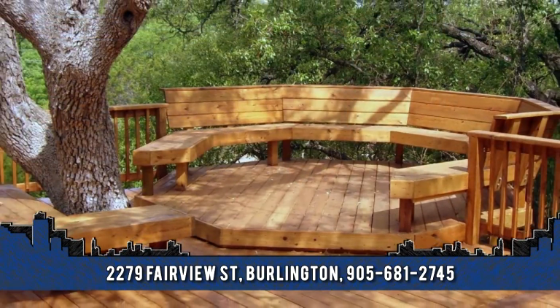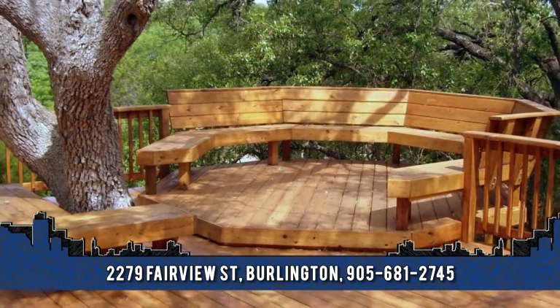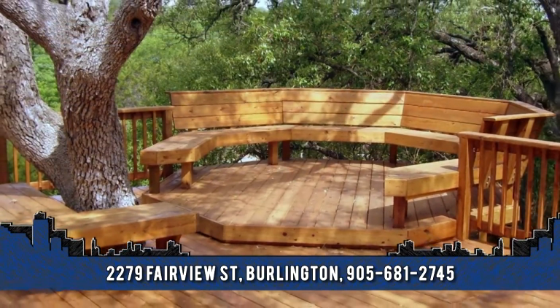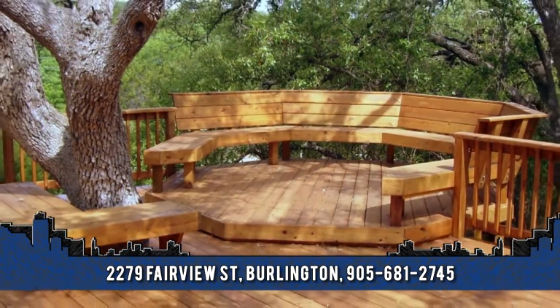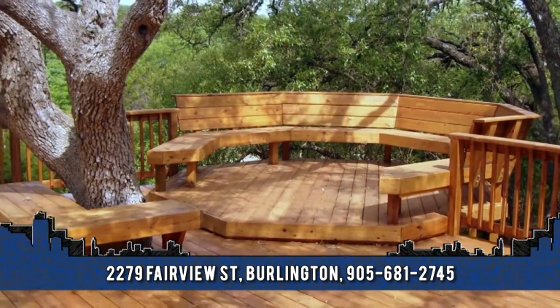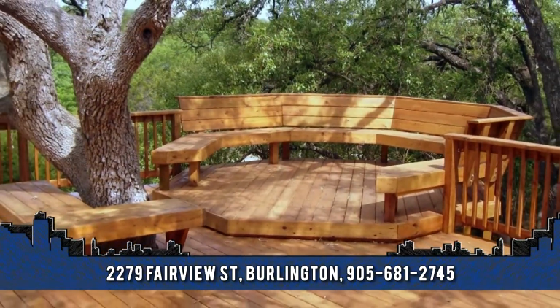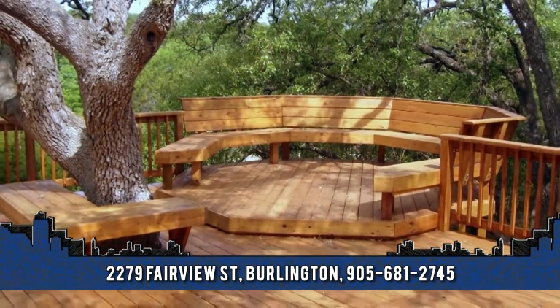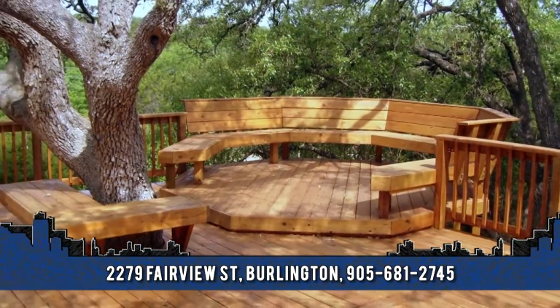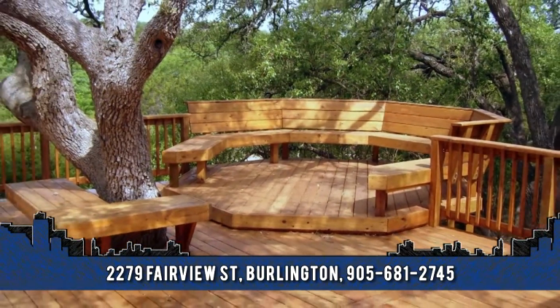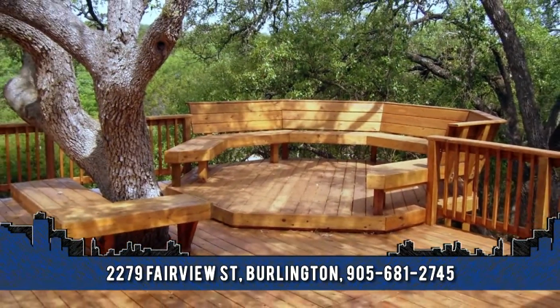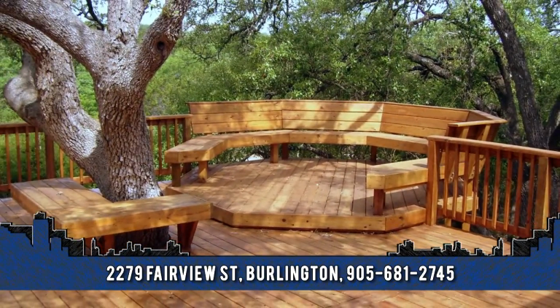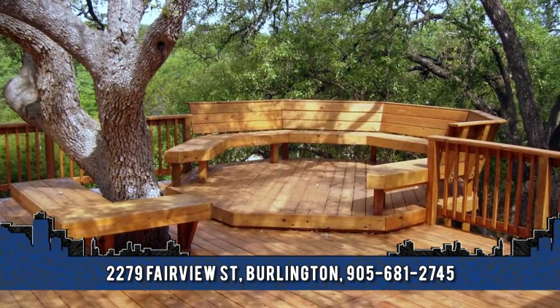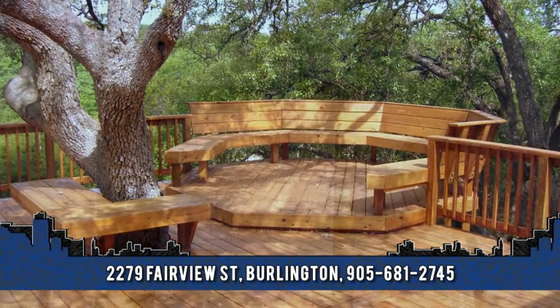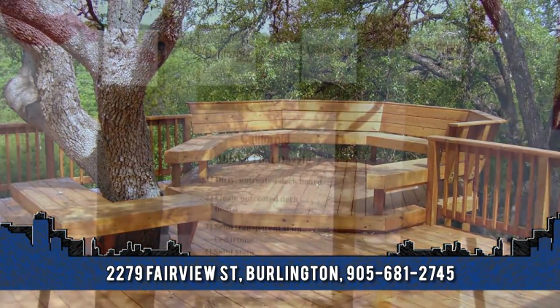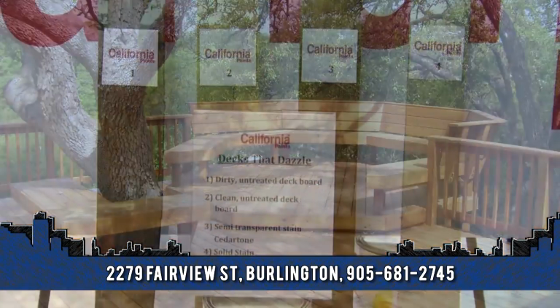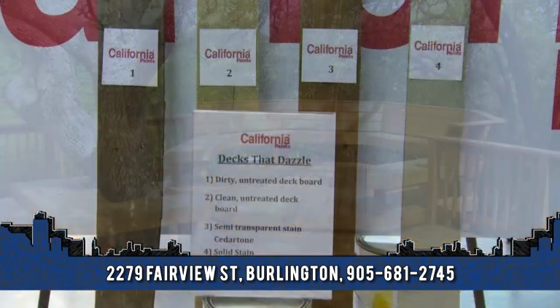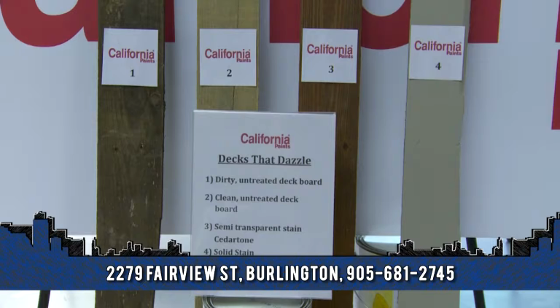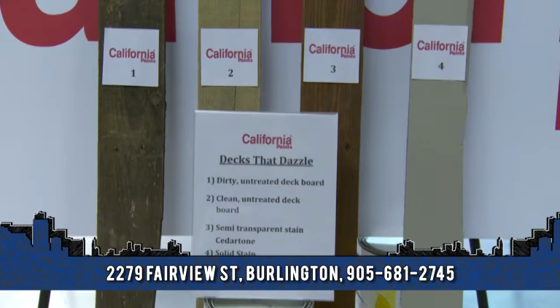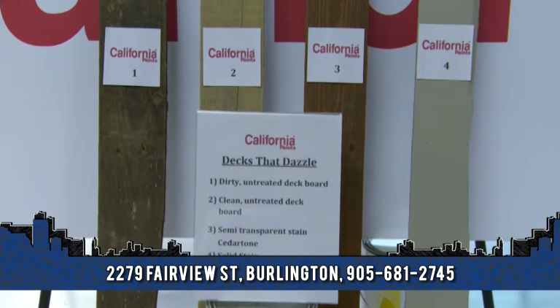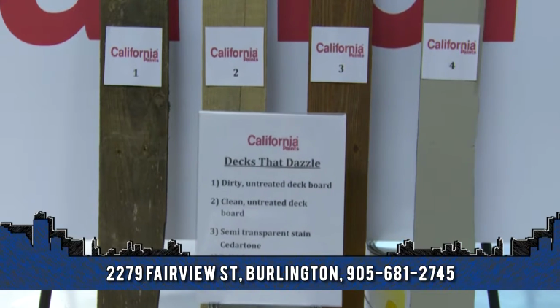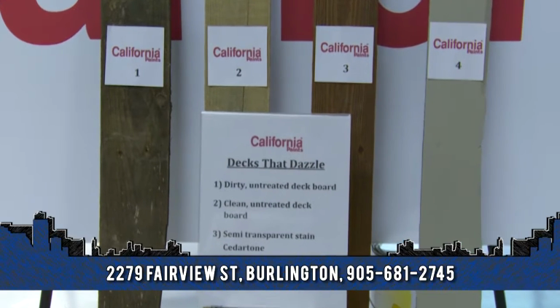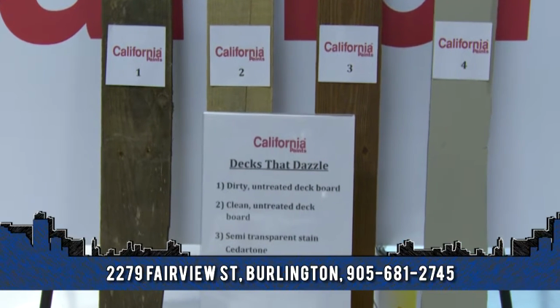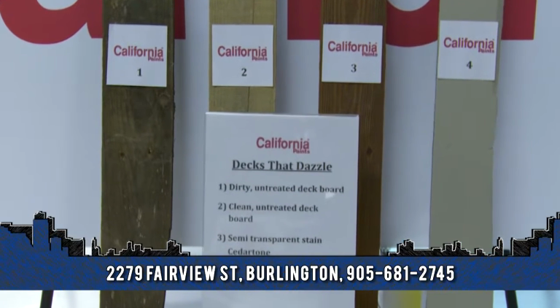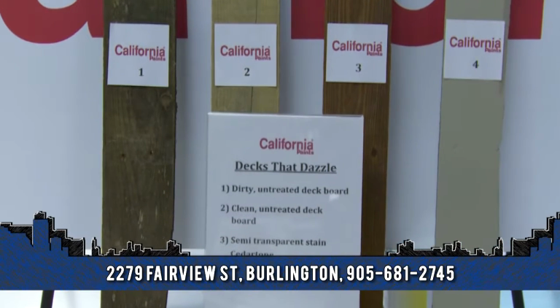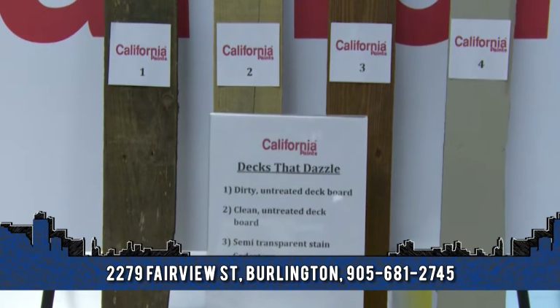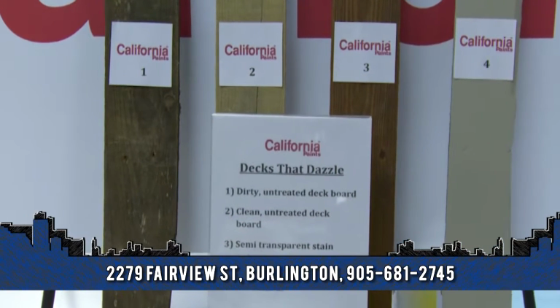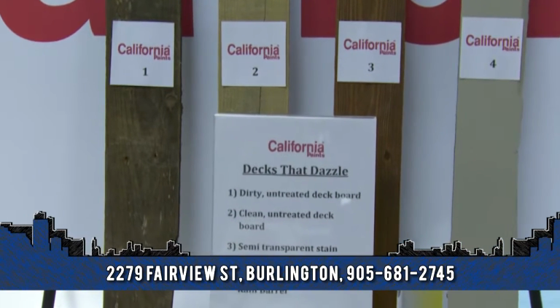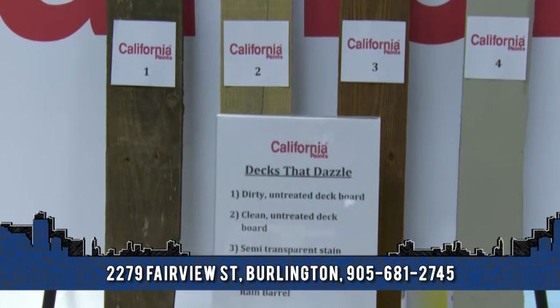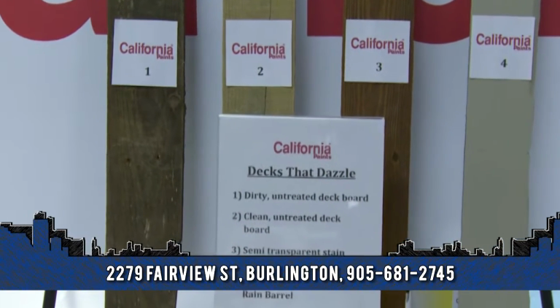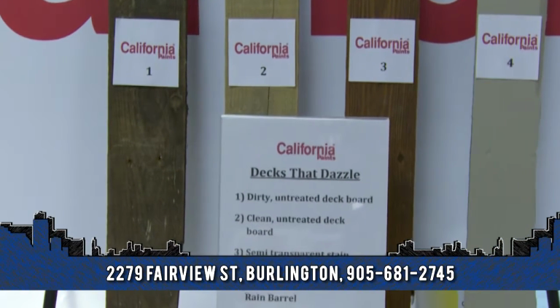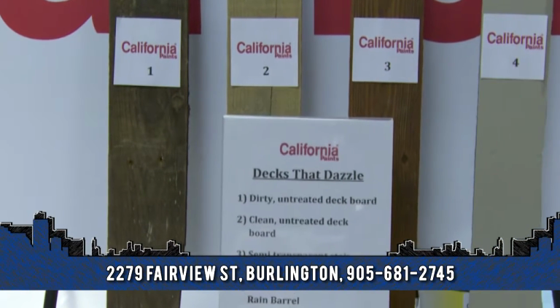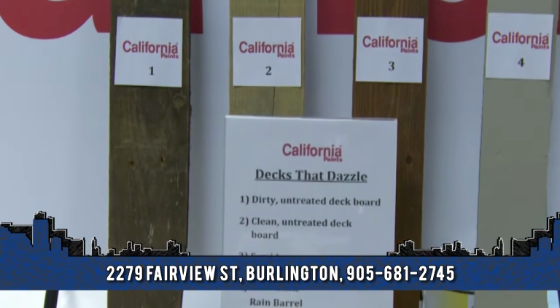If you have an old deck, the first thing you must do is clean that deck off. A dirty old deck is completely unattractive to a potential buyer.